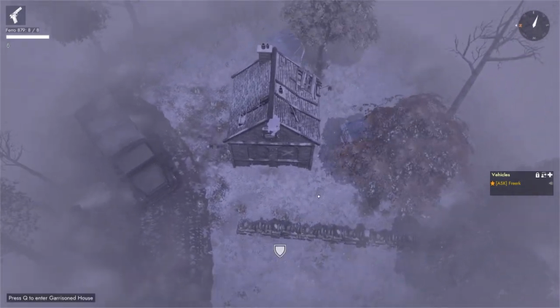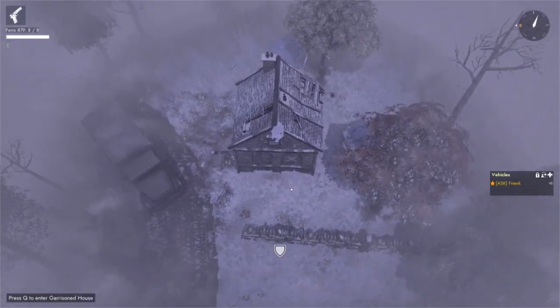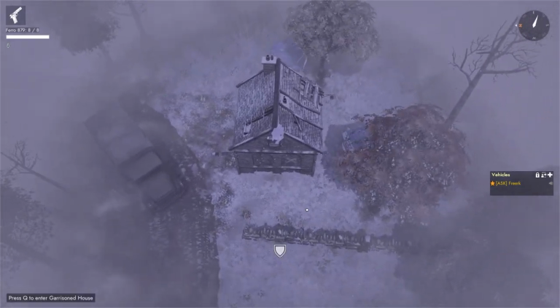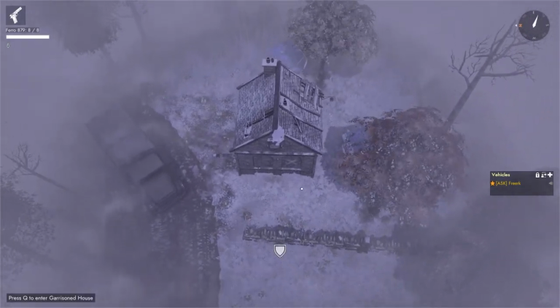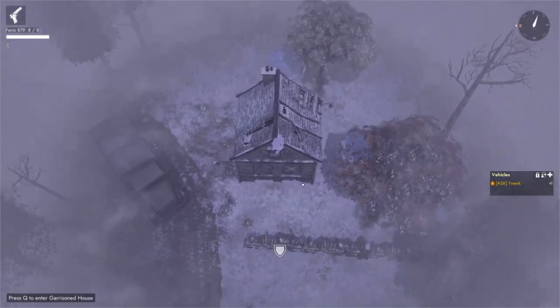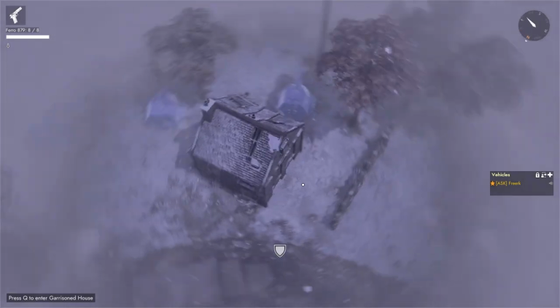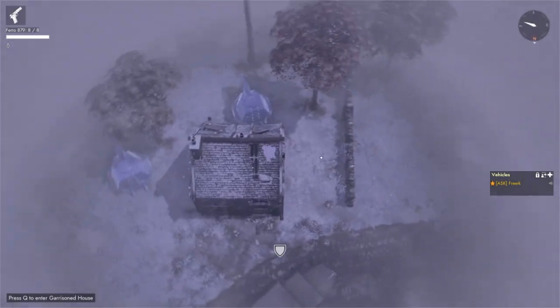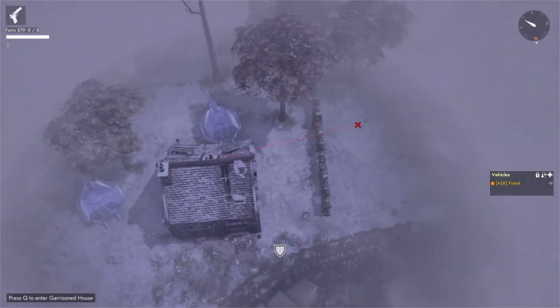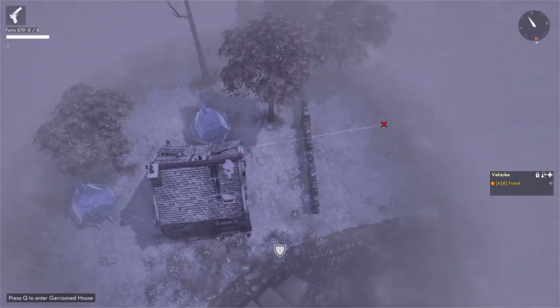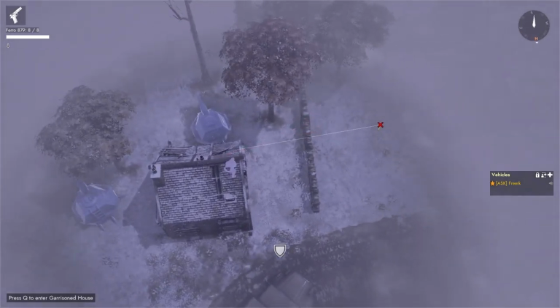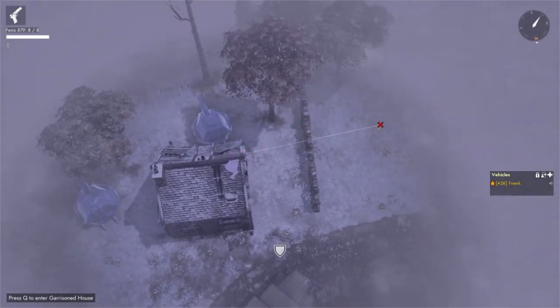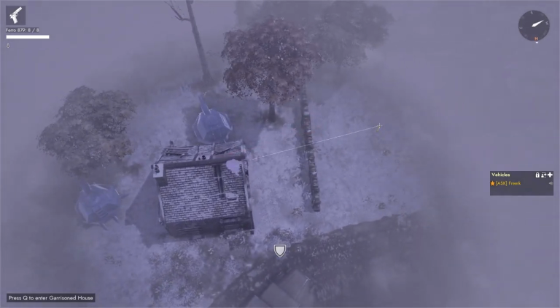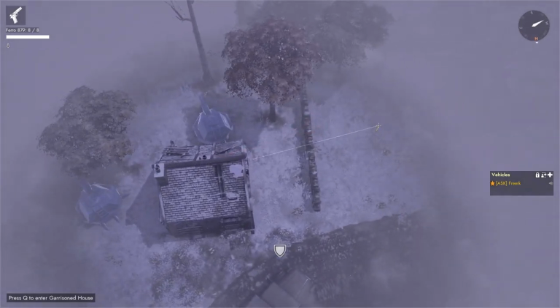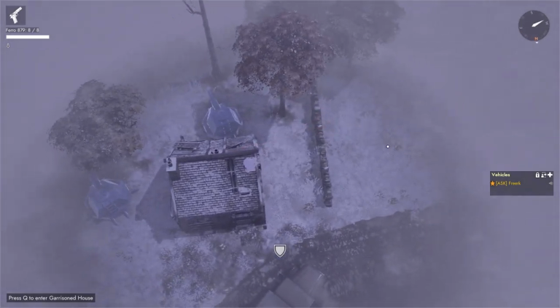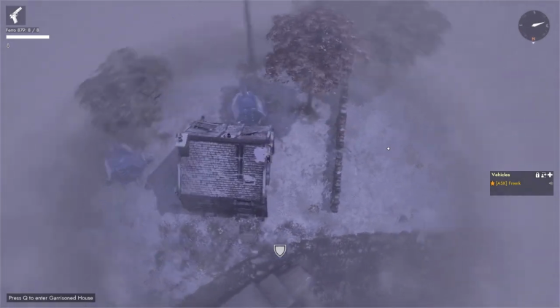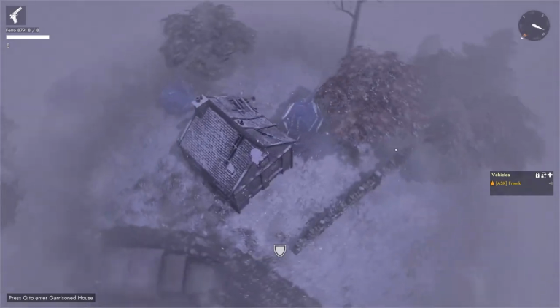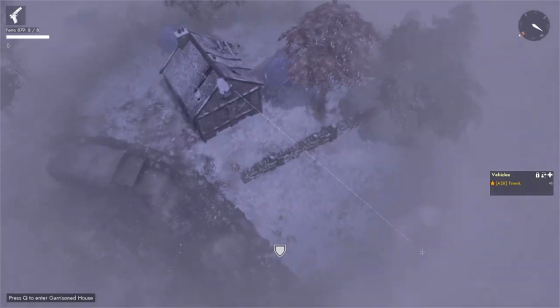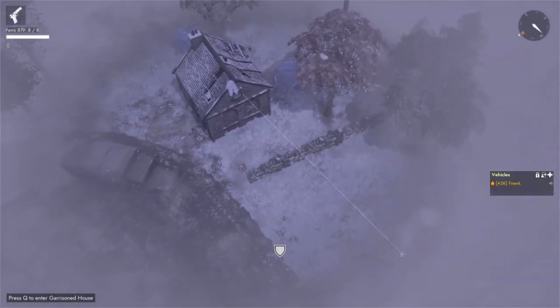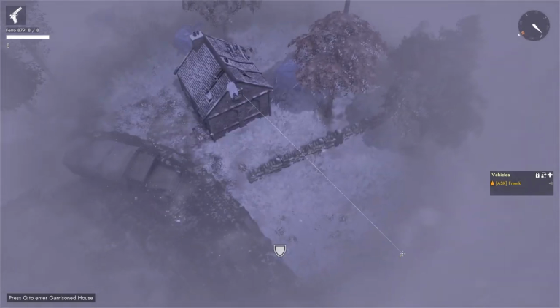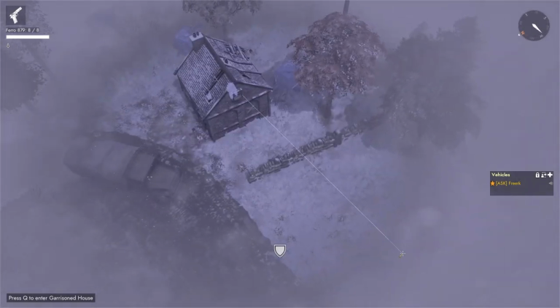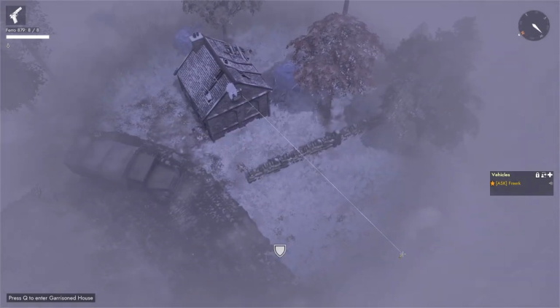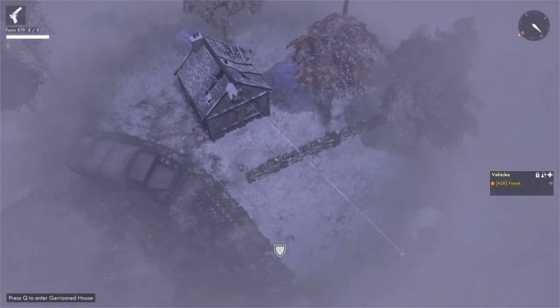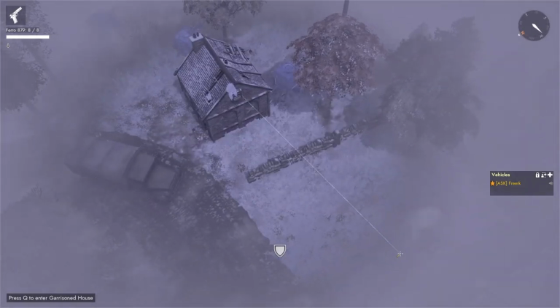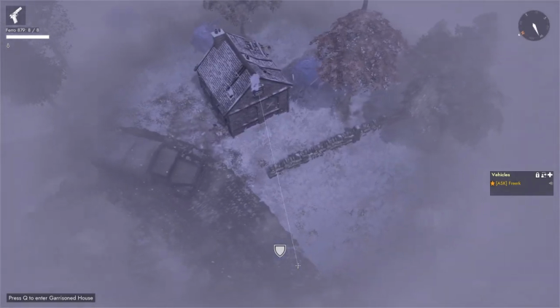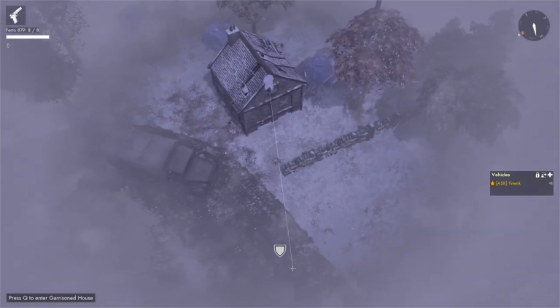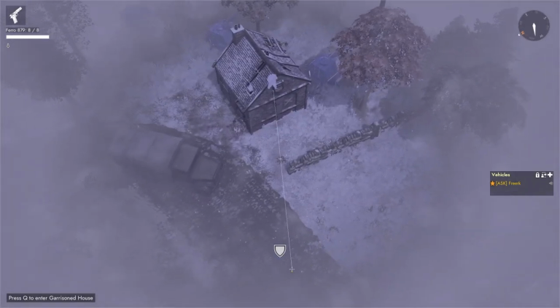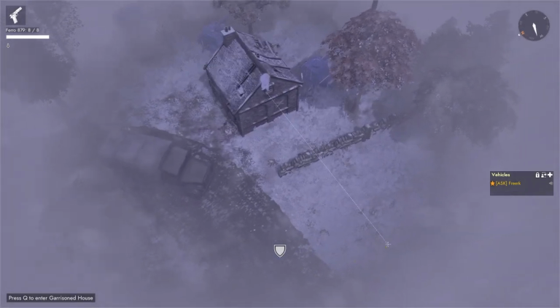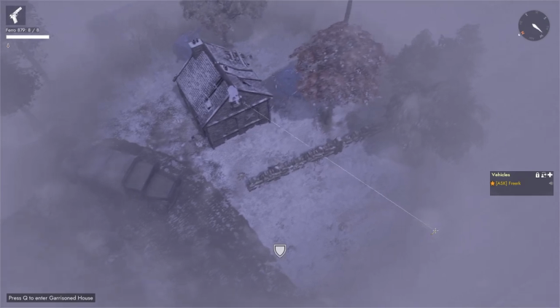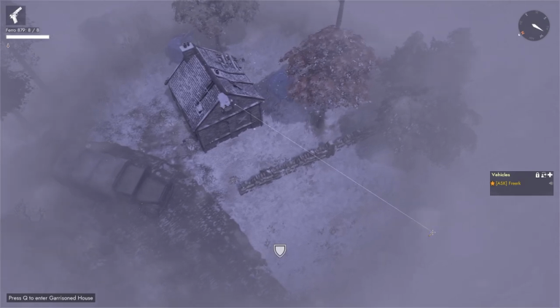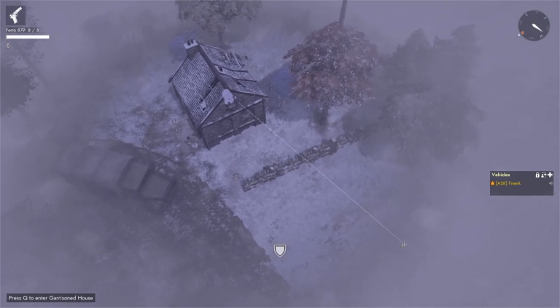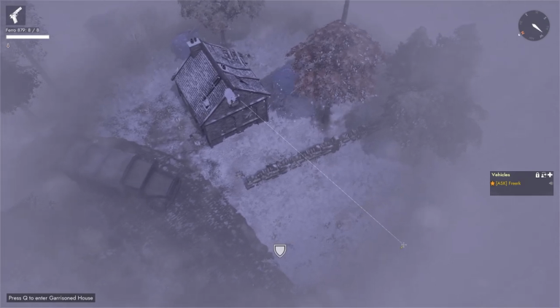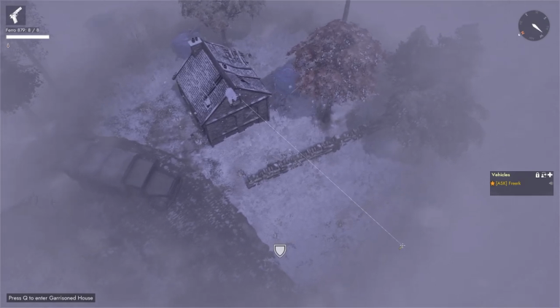The same goes for the white X on this side. If we hop in, we are one floor above, so we have the height advantage and we can fire out.